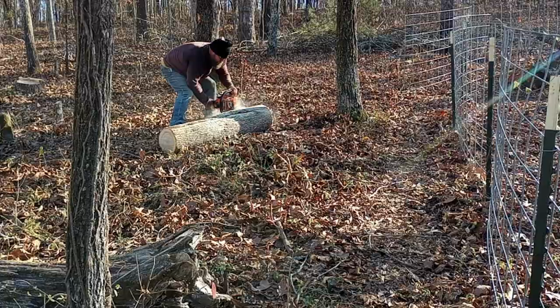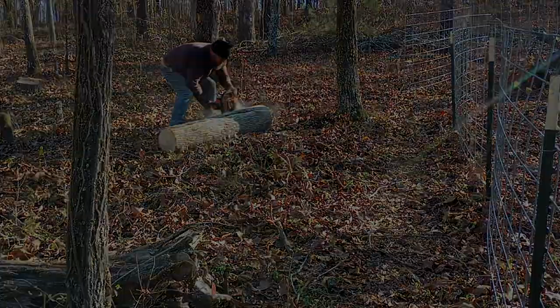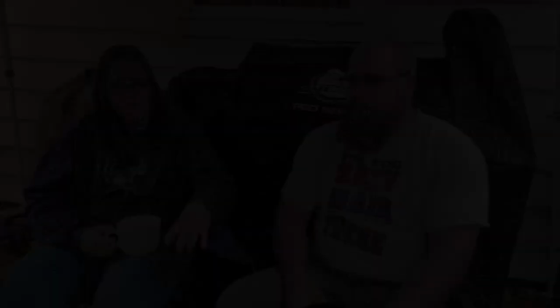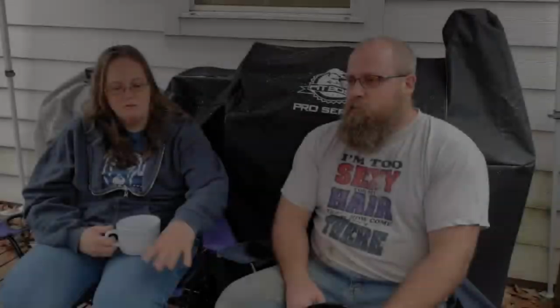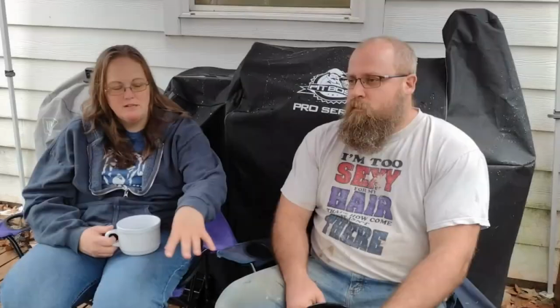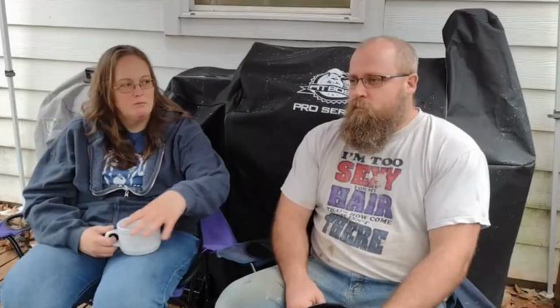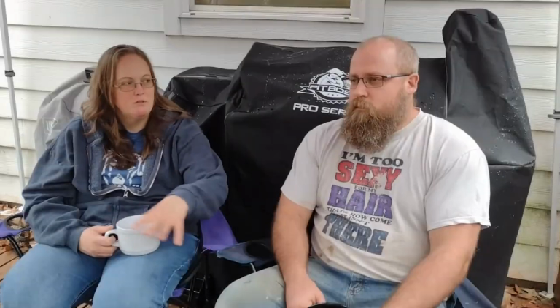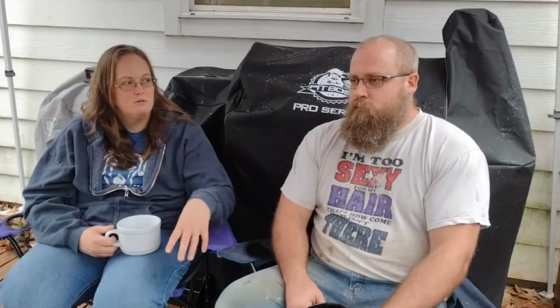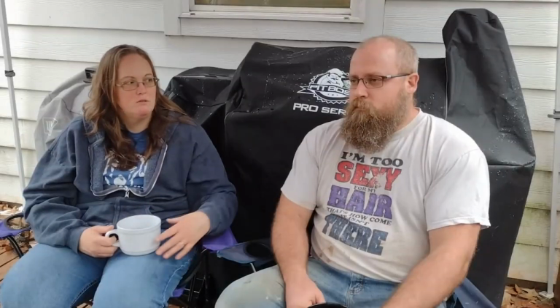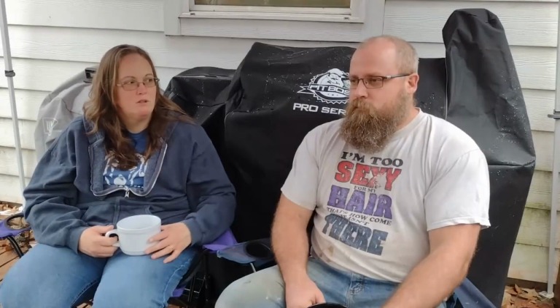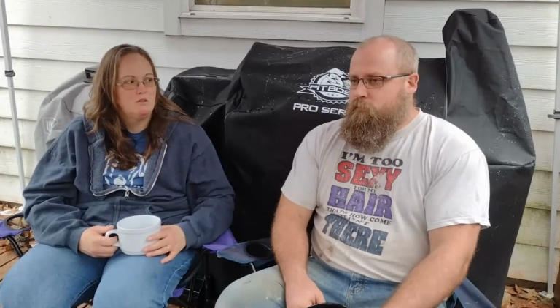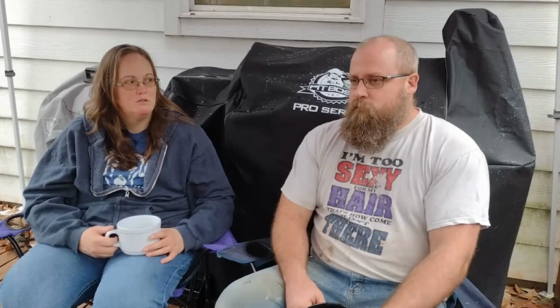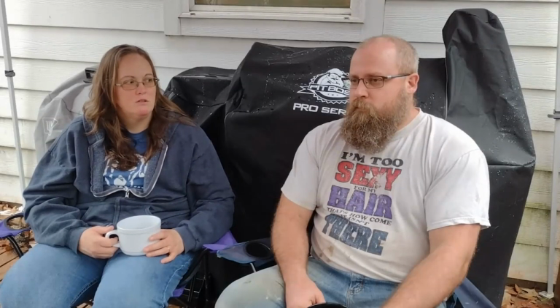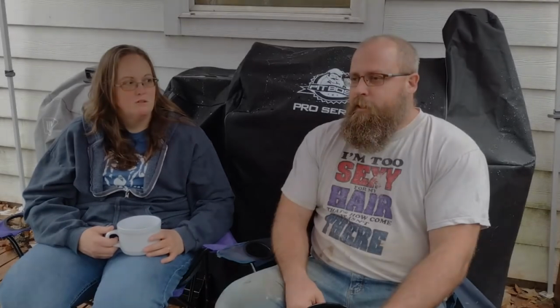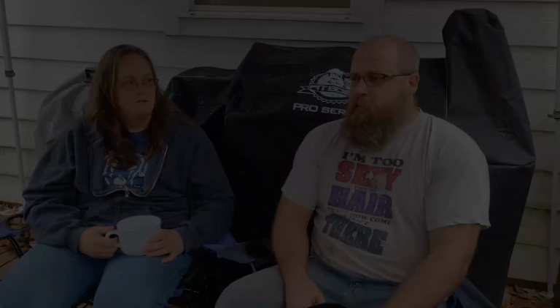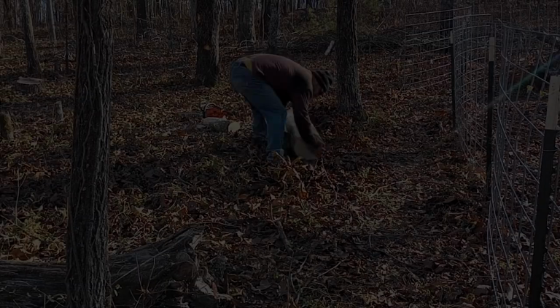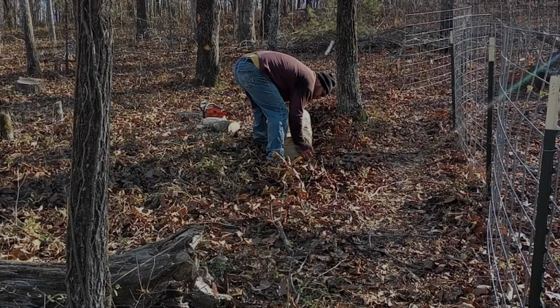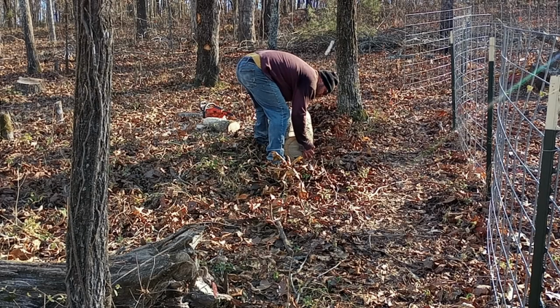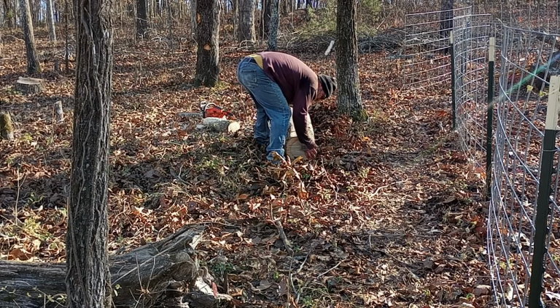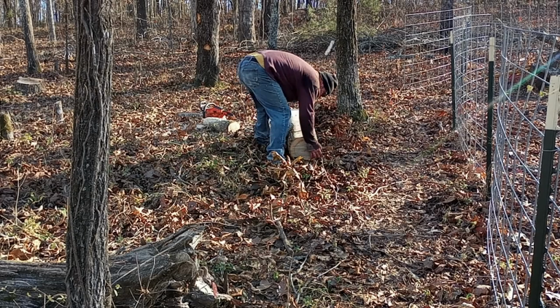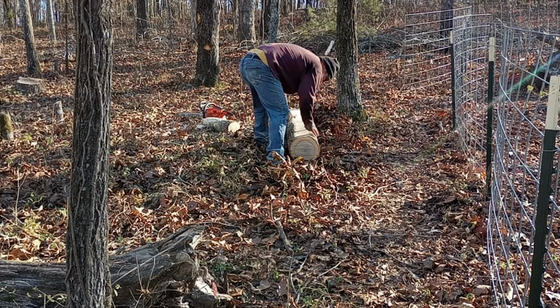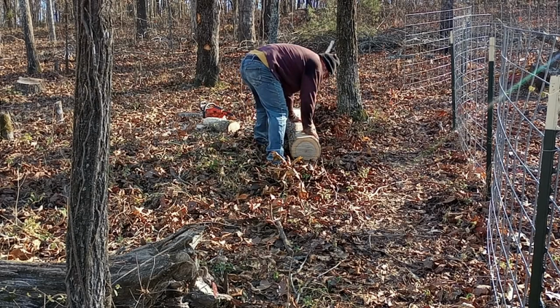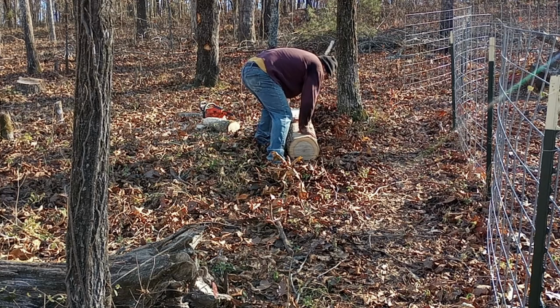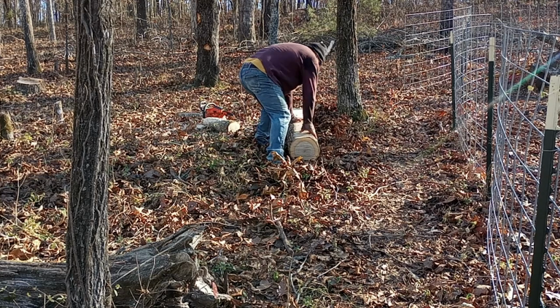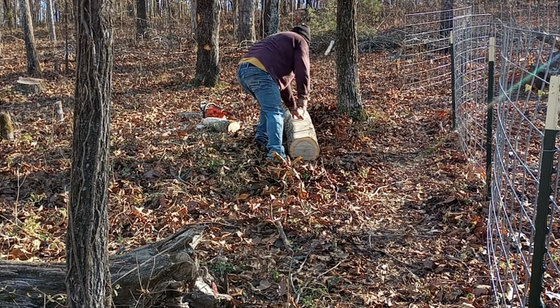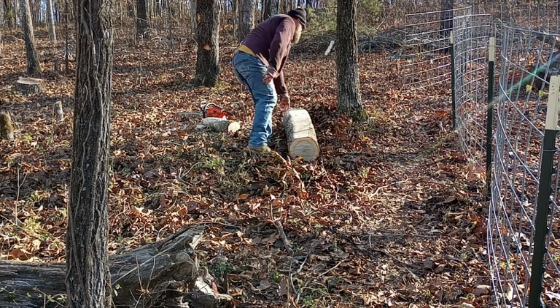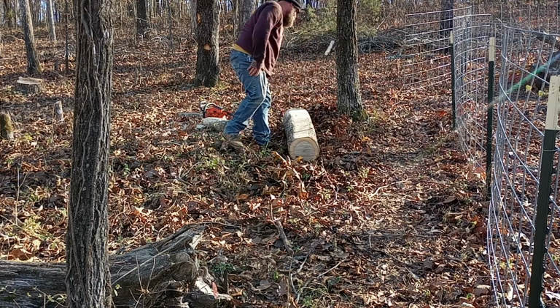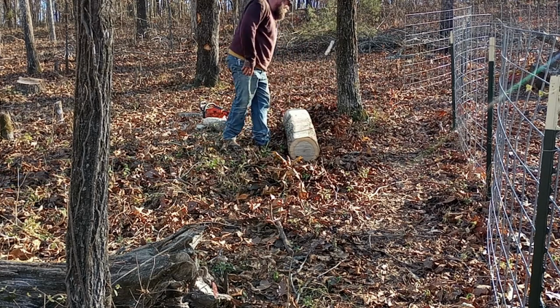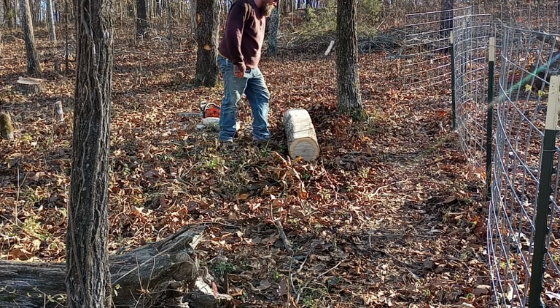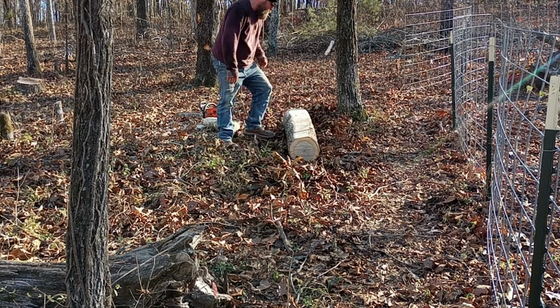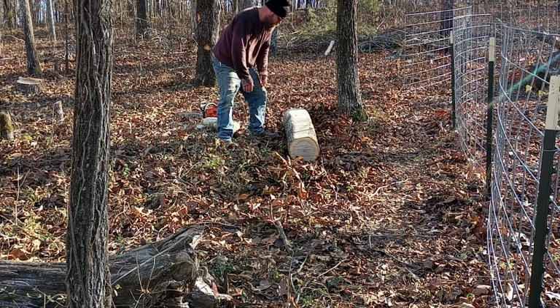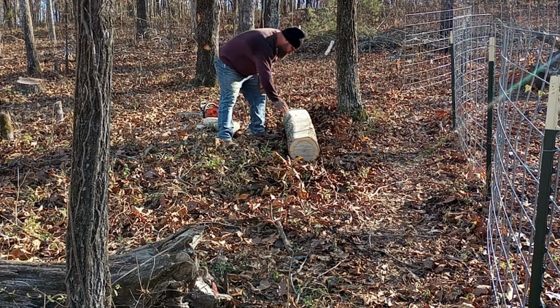You could make some little end tables too with logs. If it's big enough I could just make little stools and stuff.